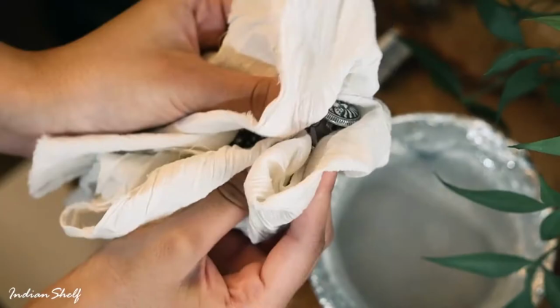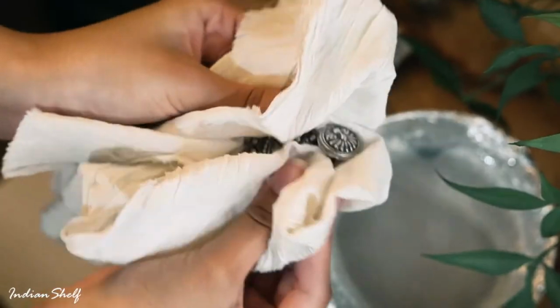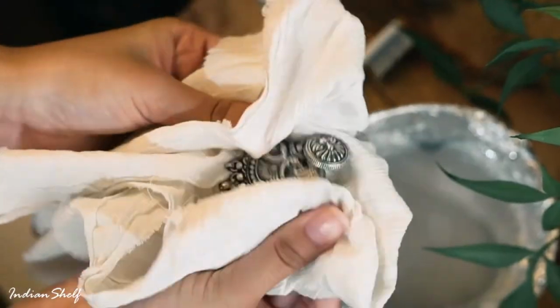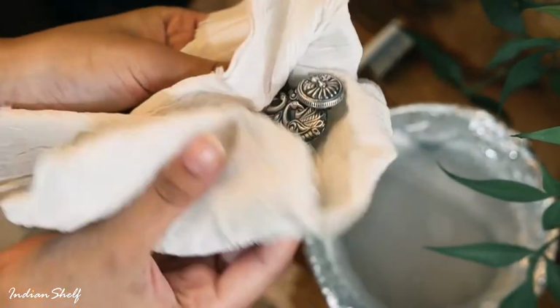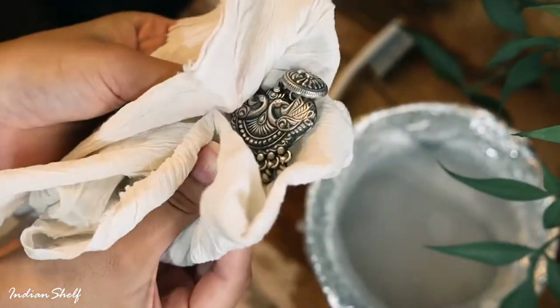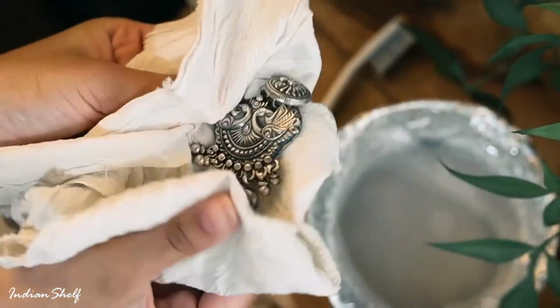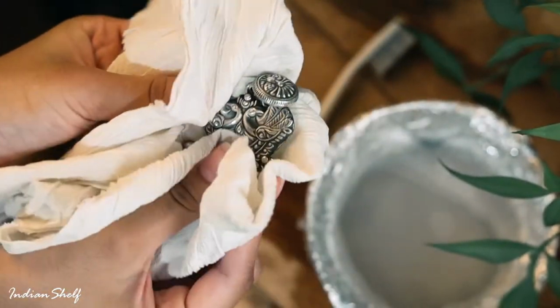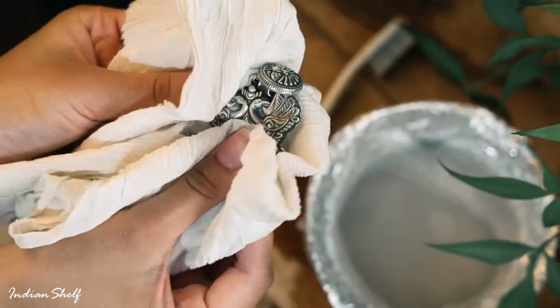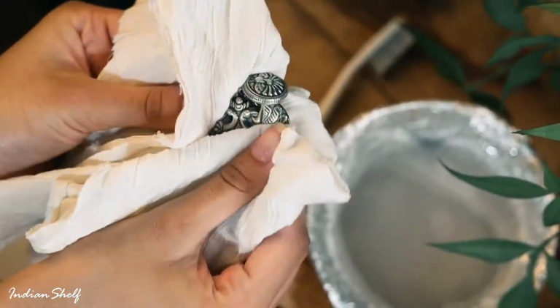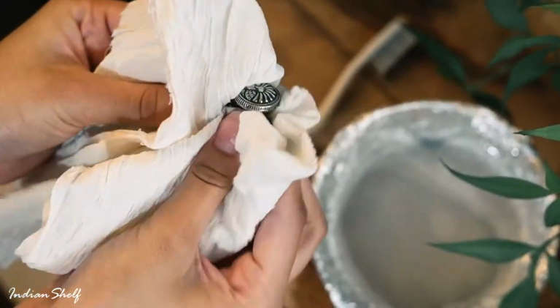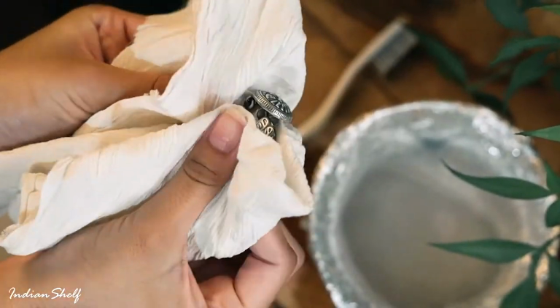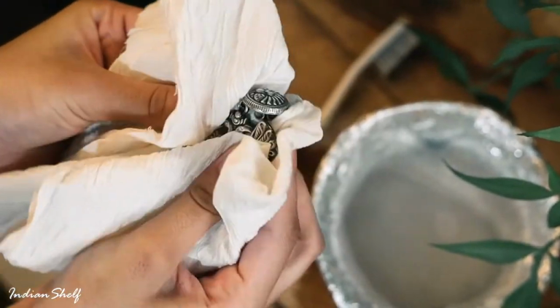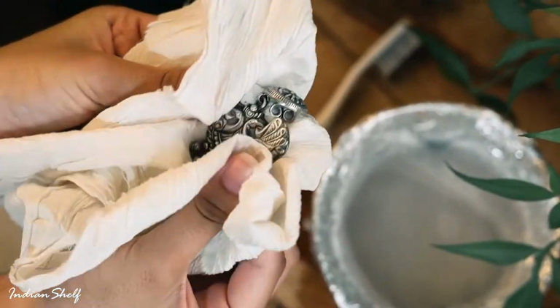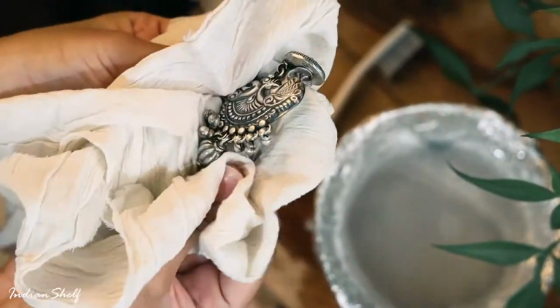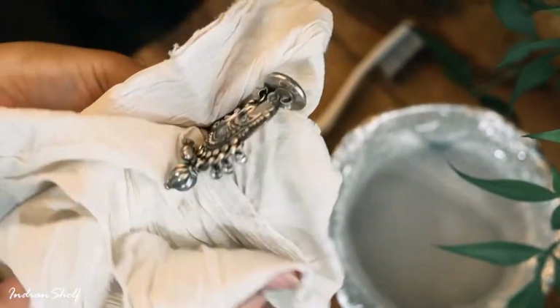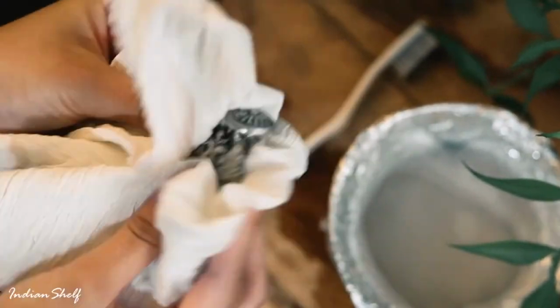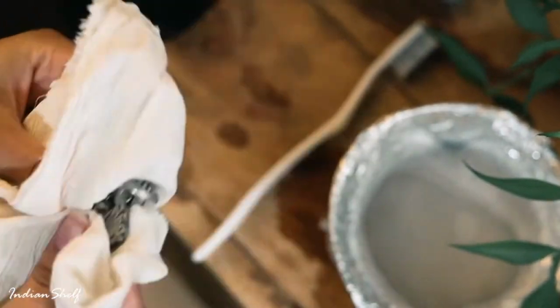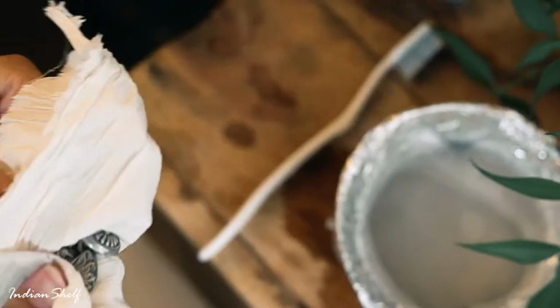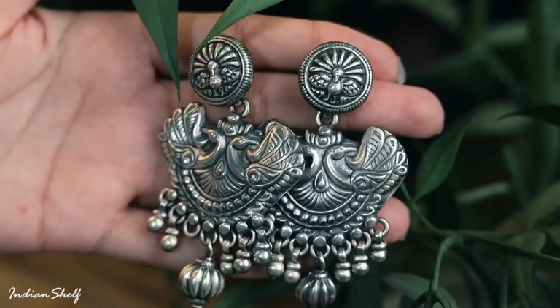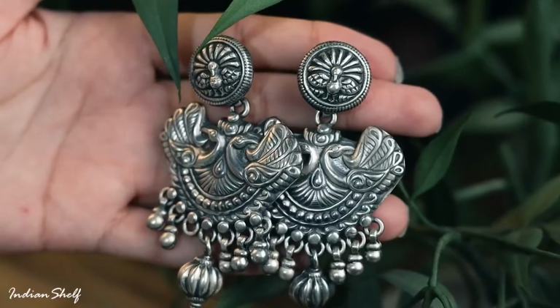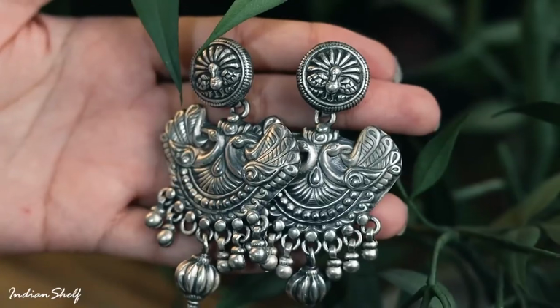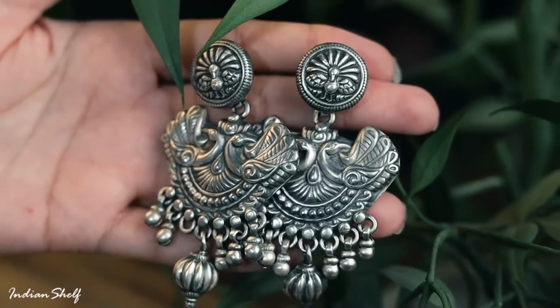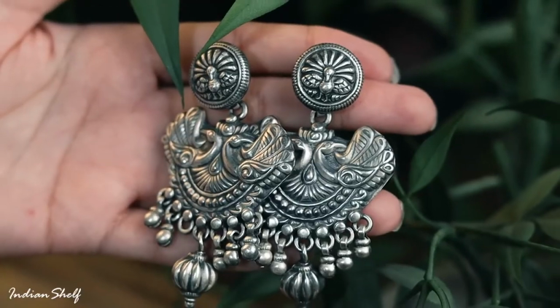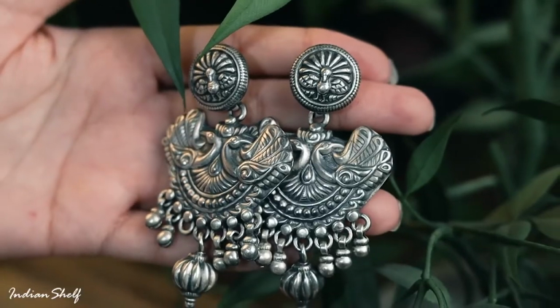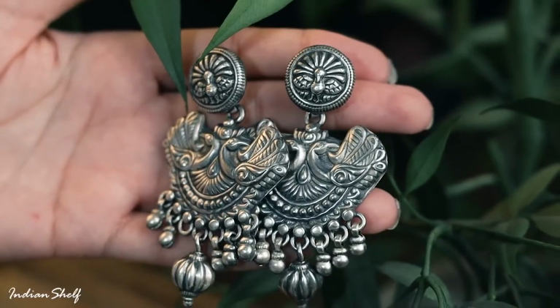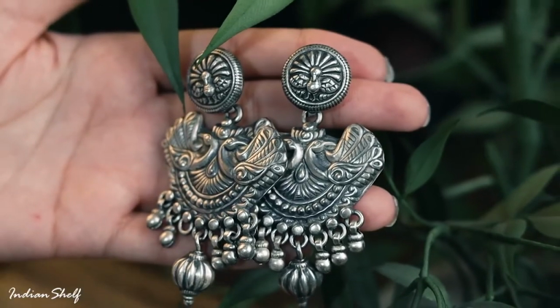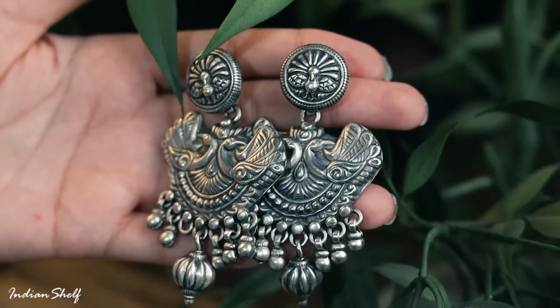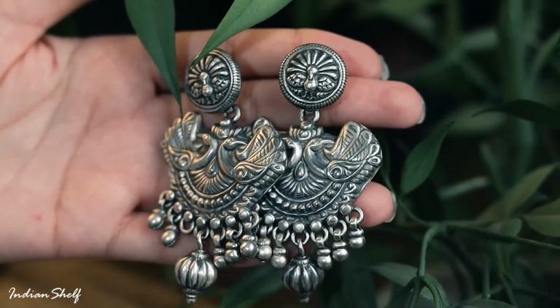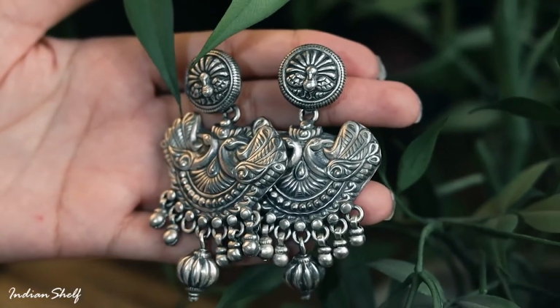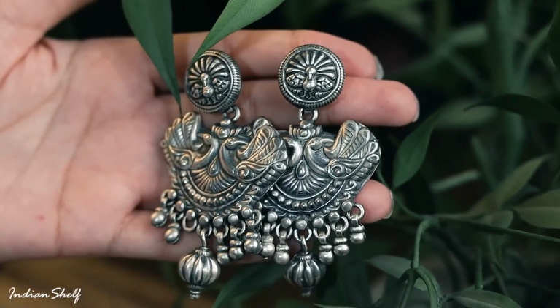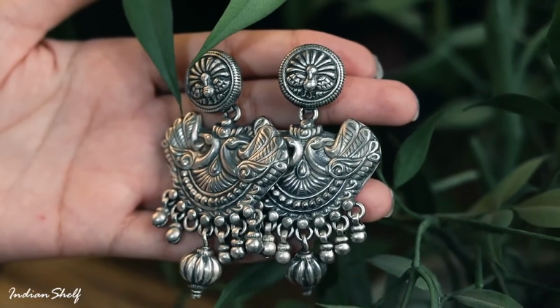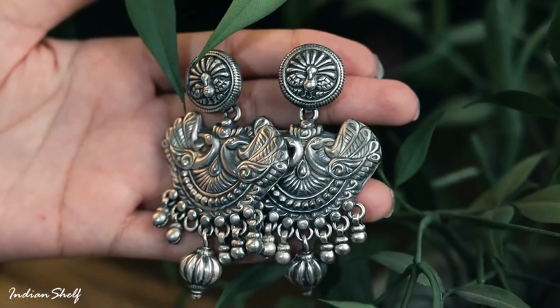Dry it well with a cloth and voila! There you go, you have a set of sparkling new earrings.